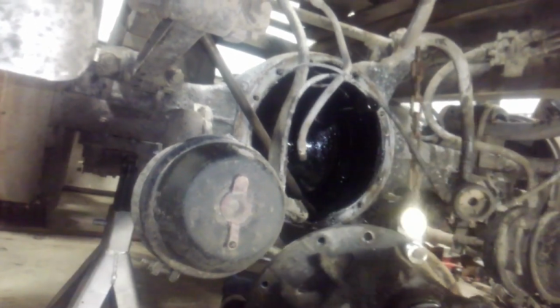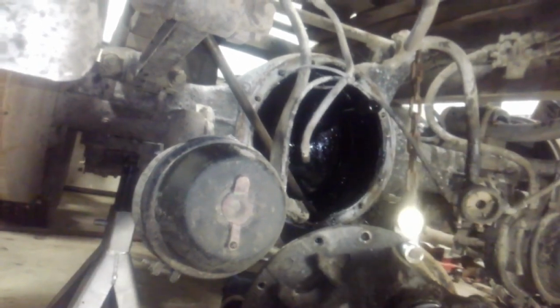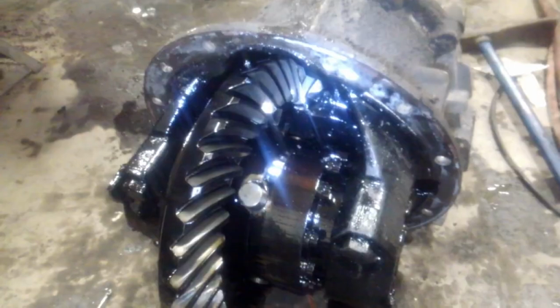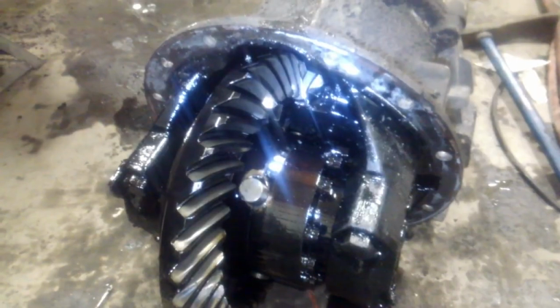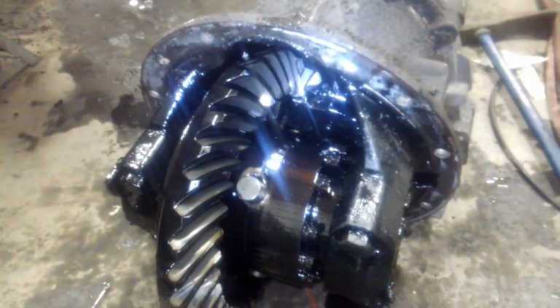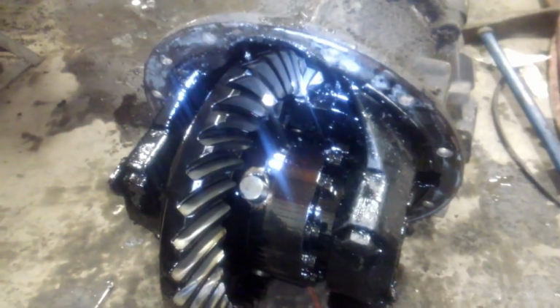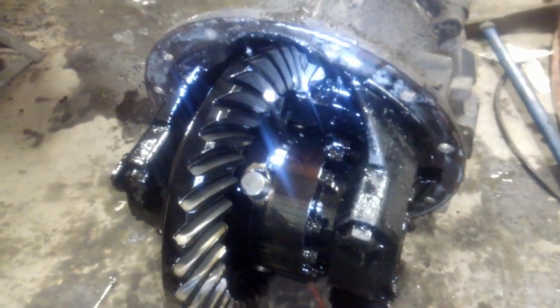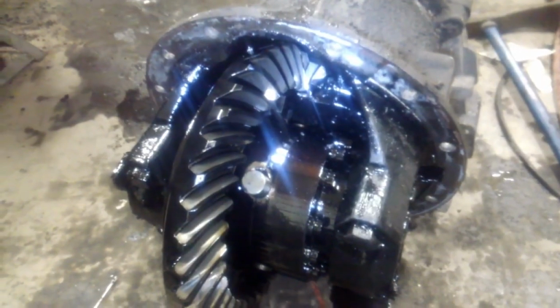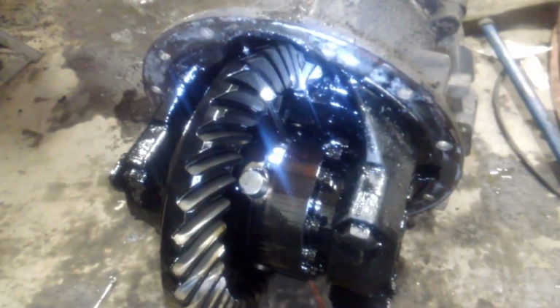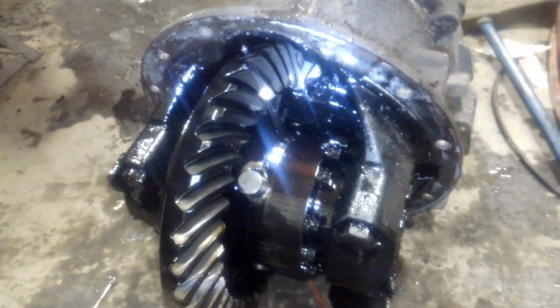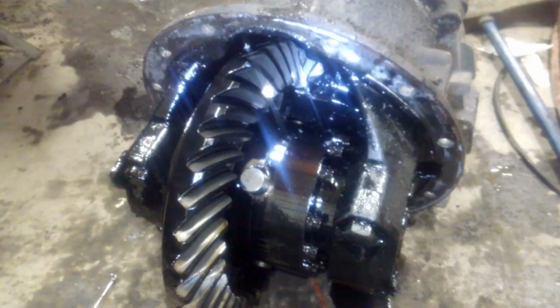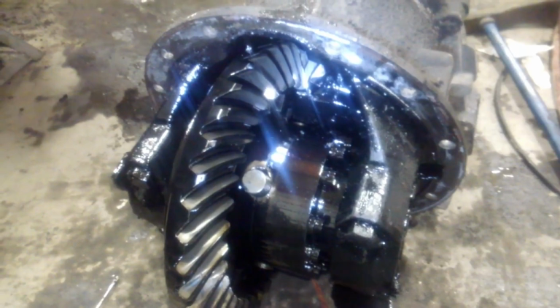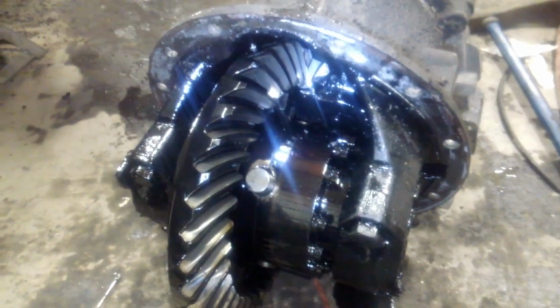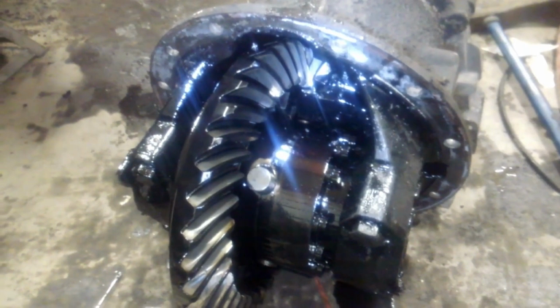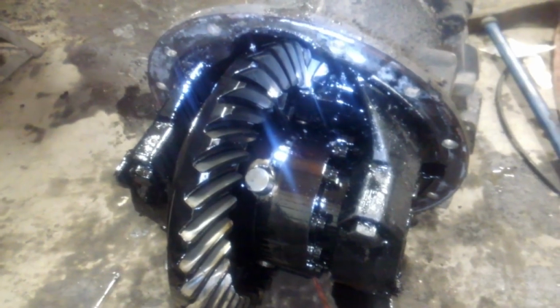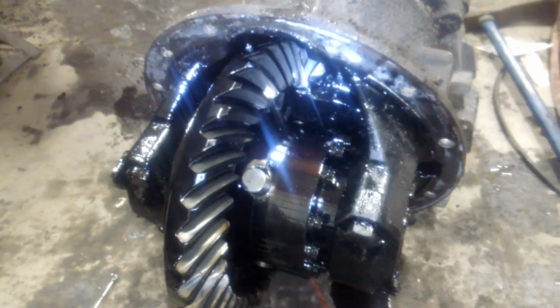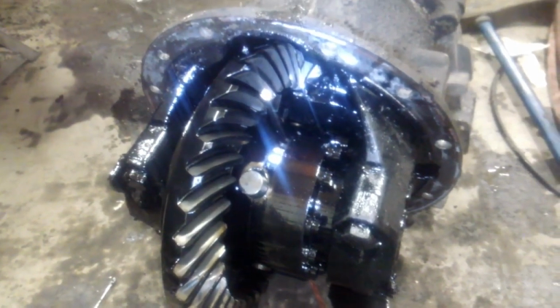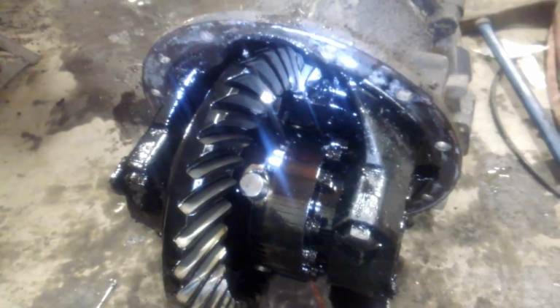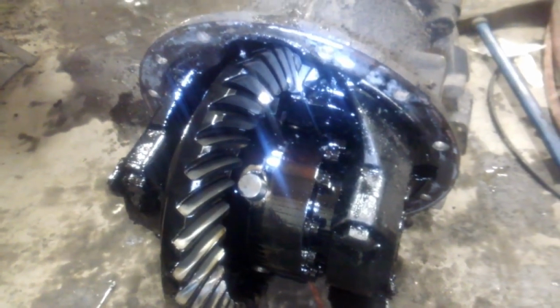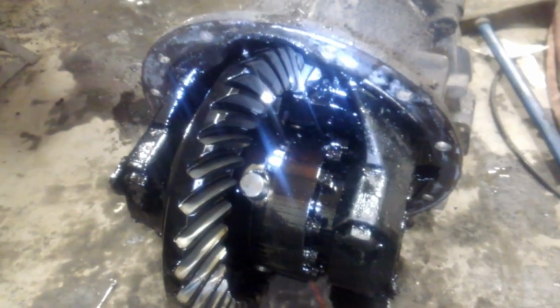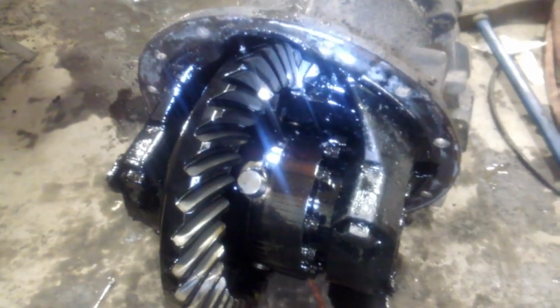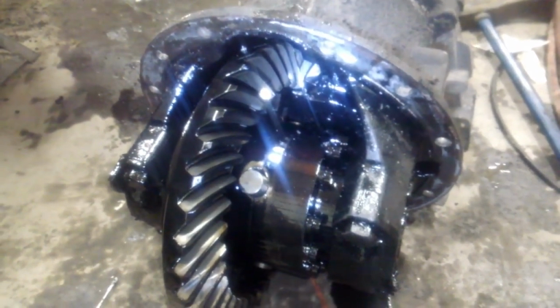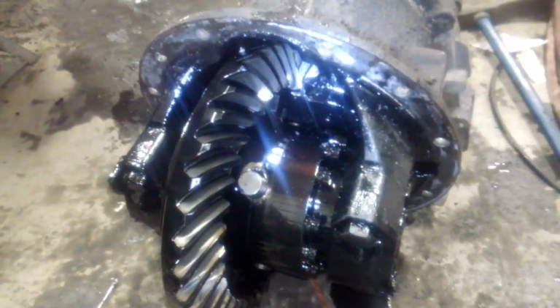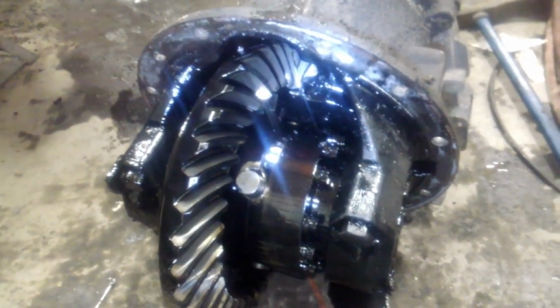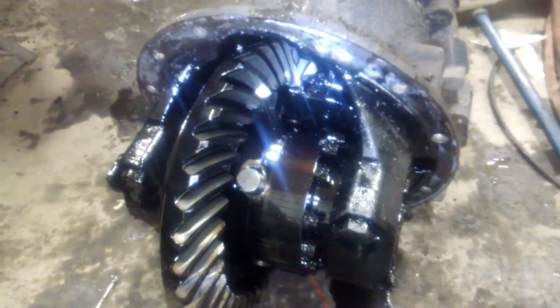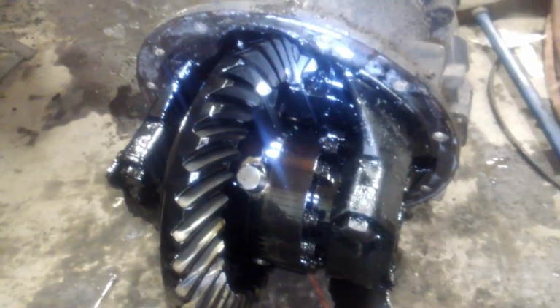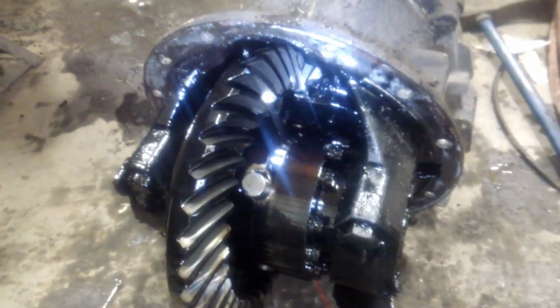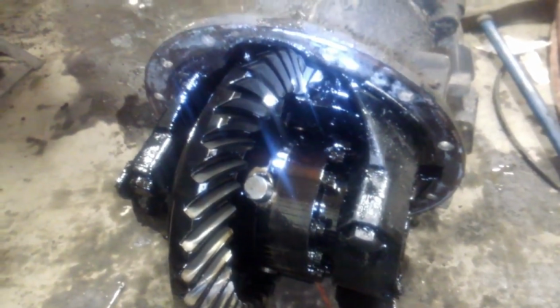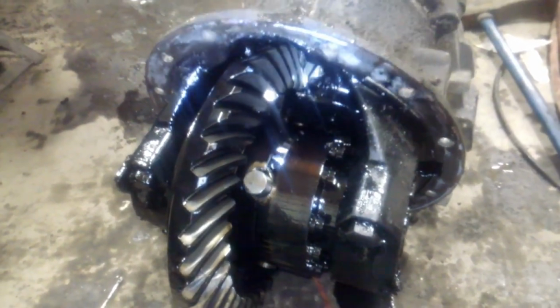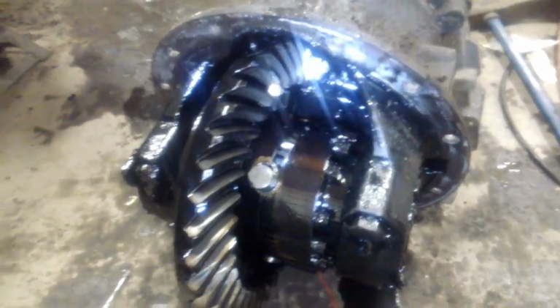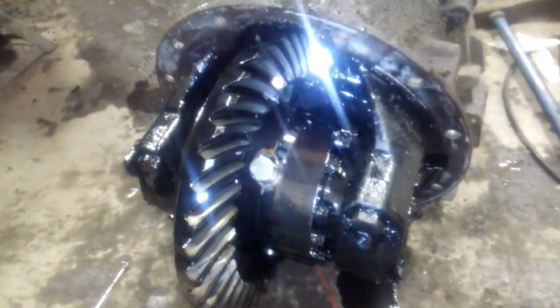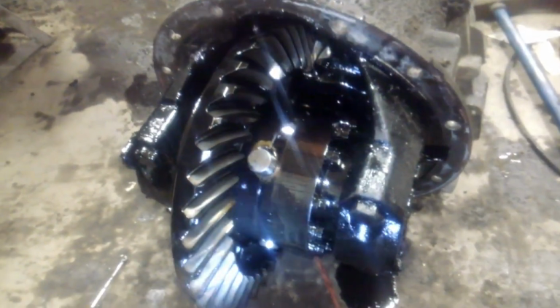The problem with the center section is a complete failure of the spider gear assemblies.